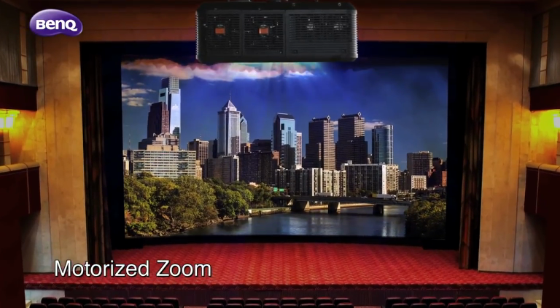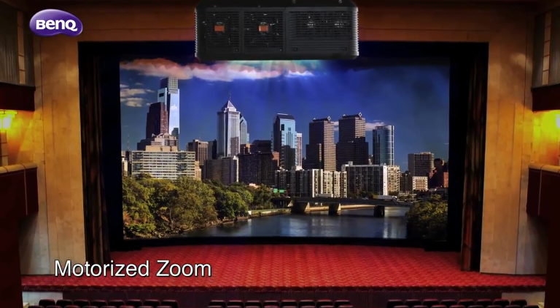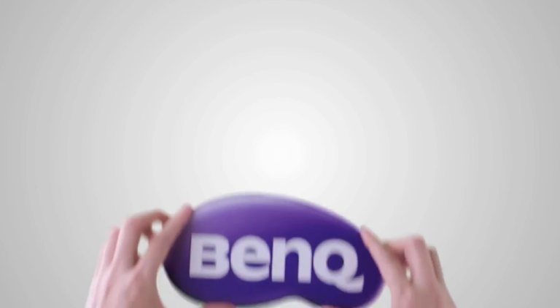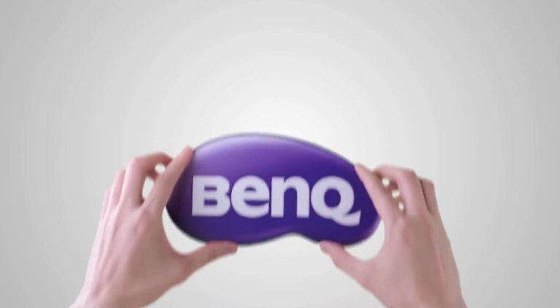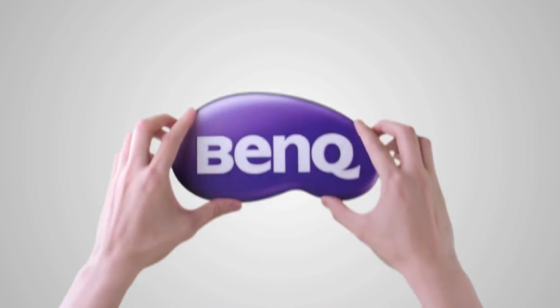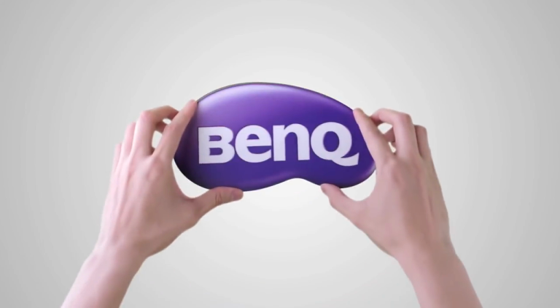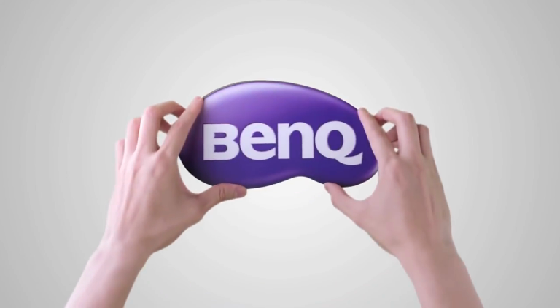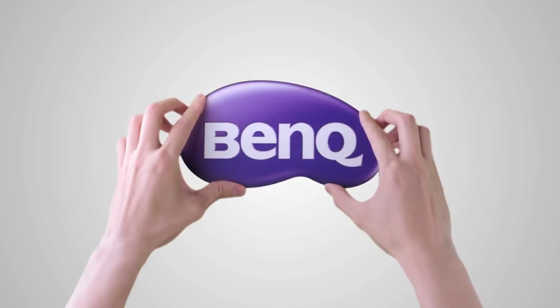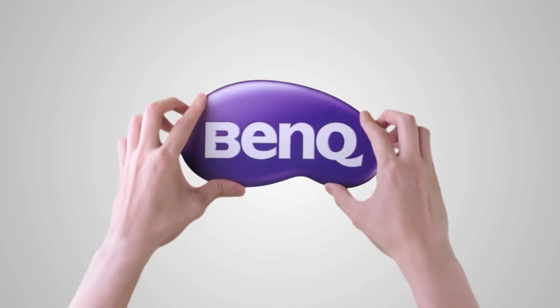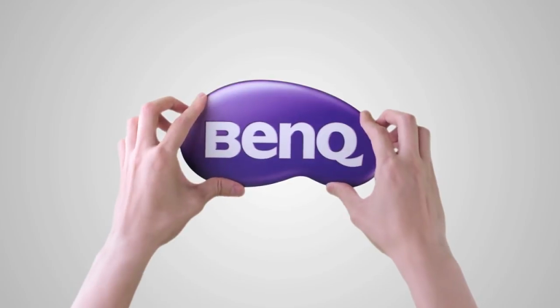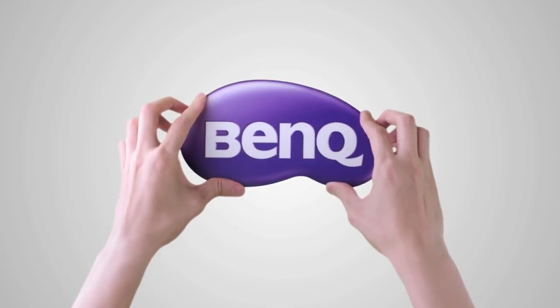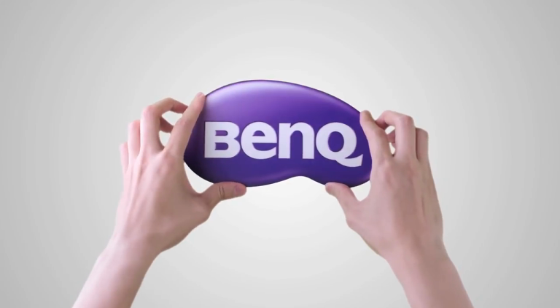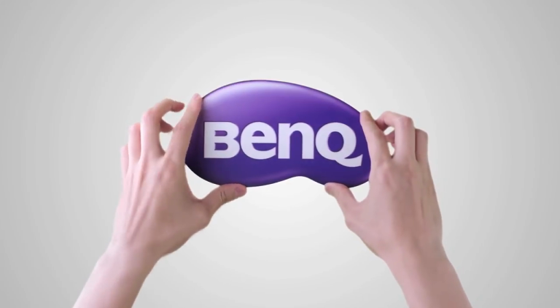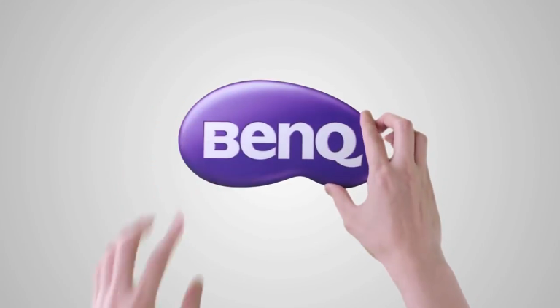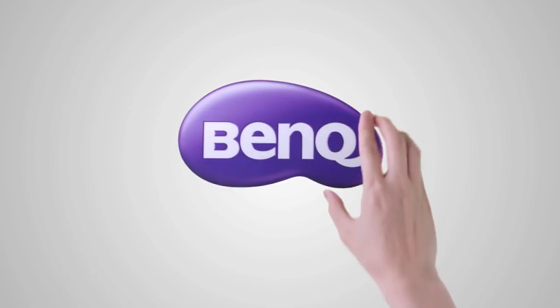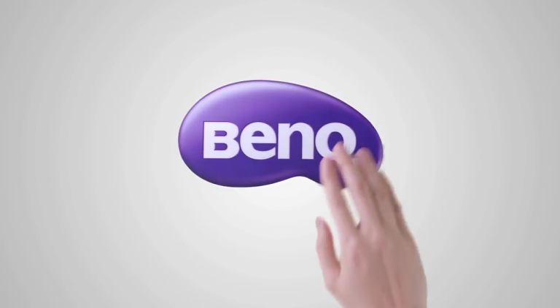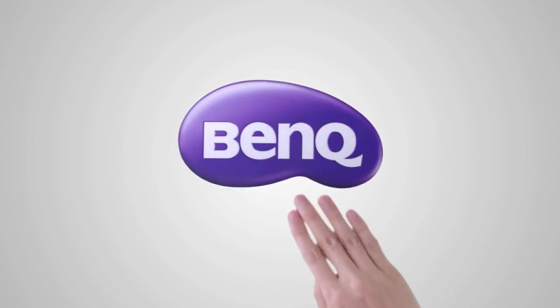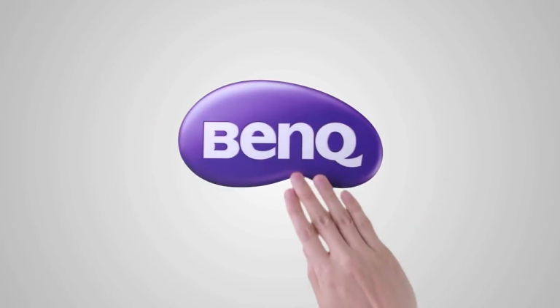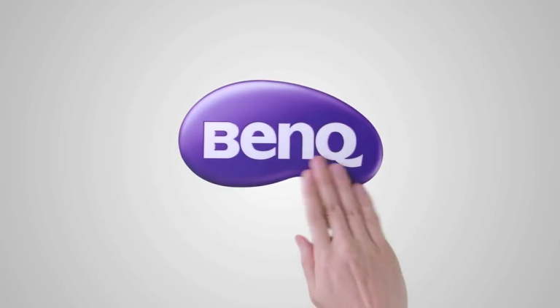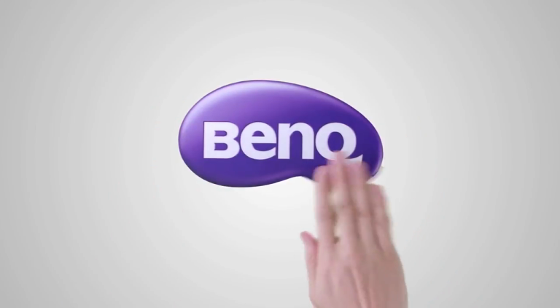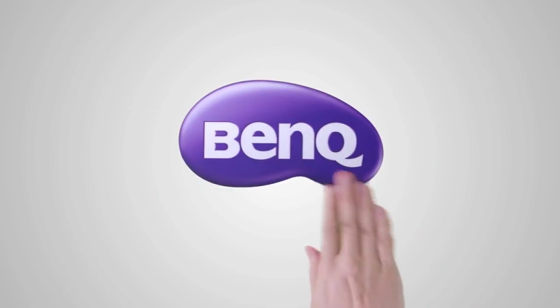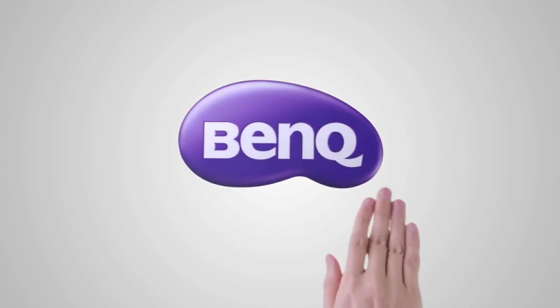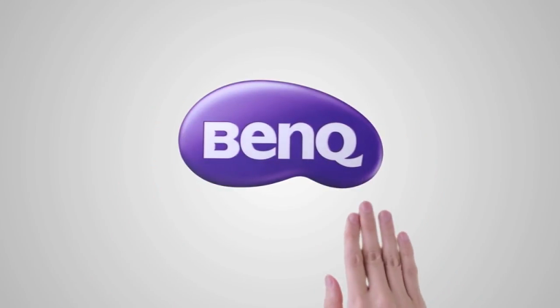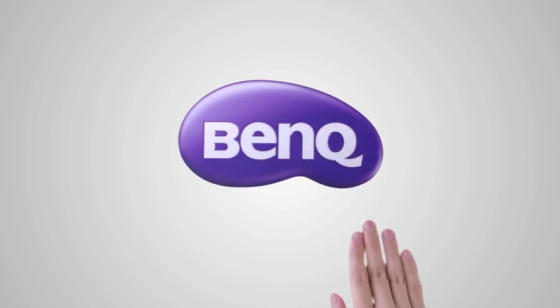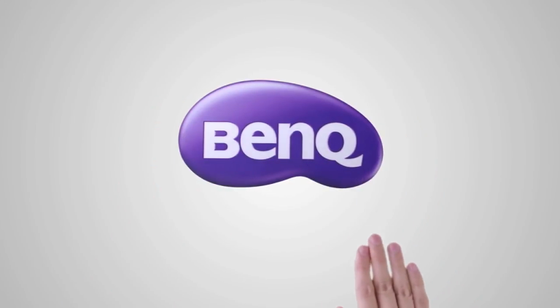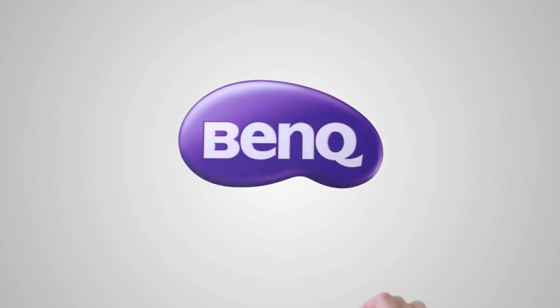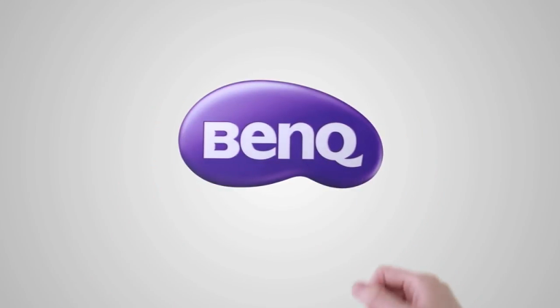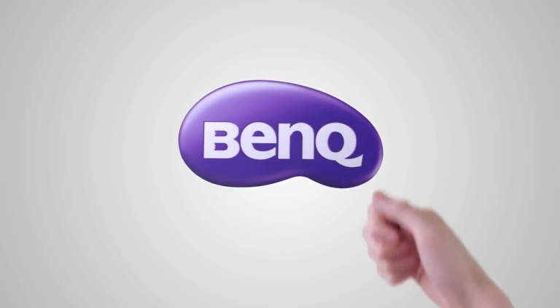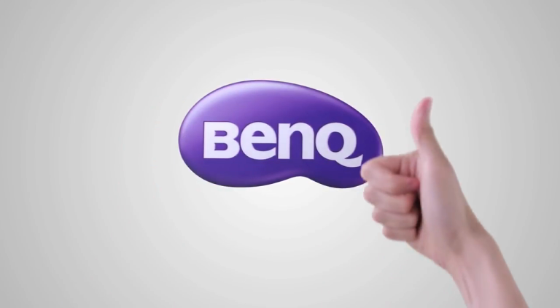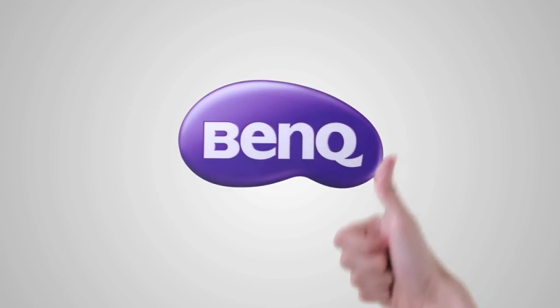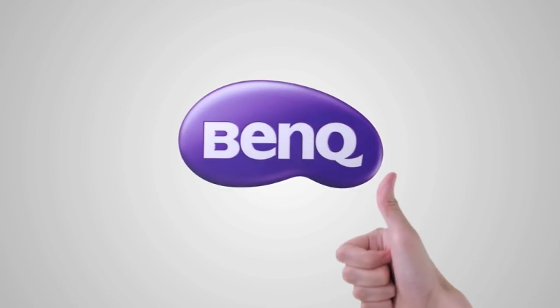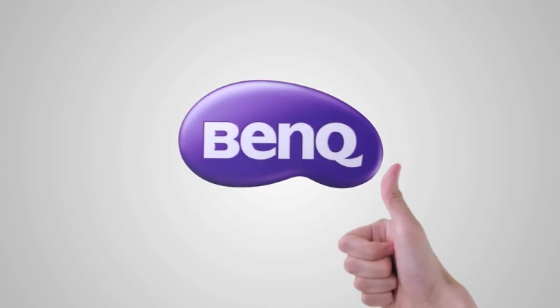With BenQ, you can be efficient and professional at projector installation.